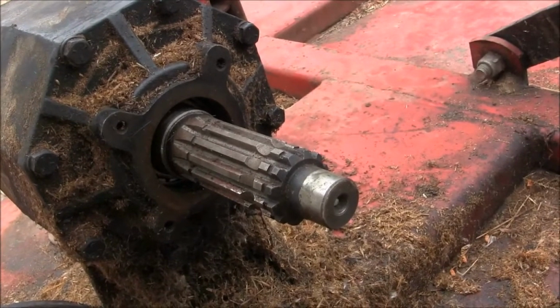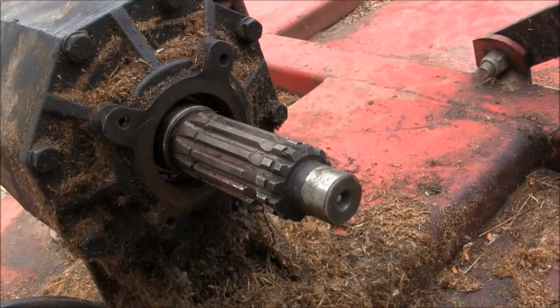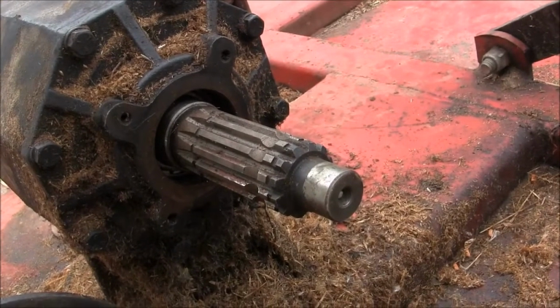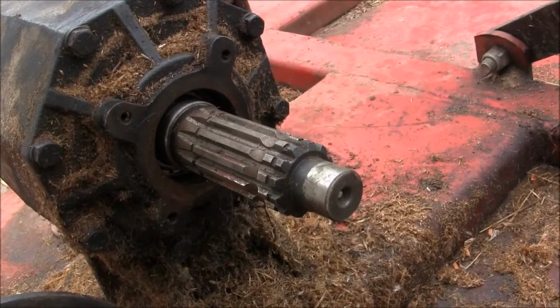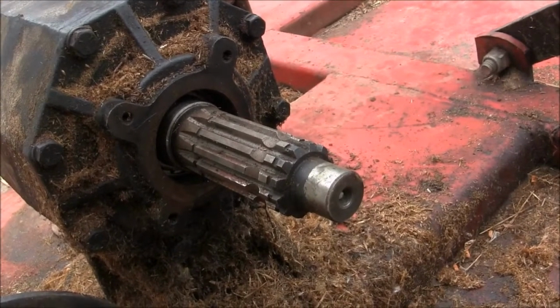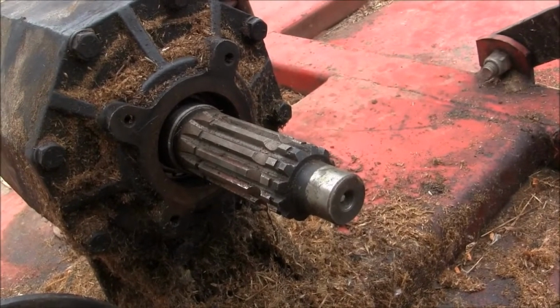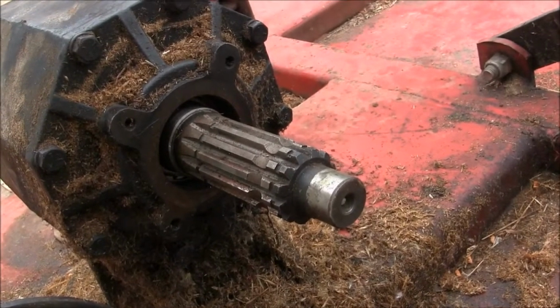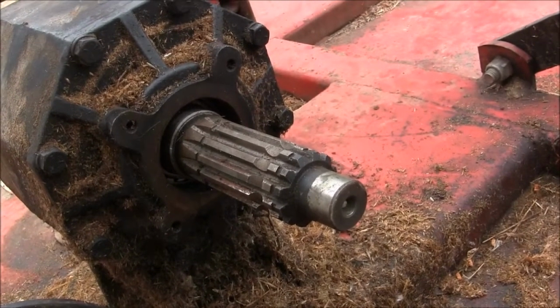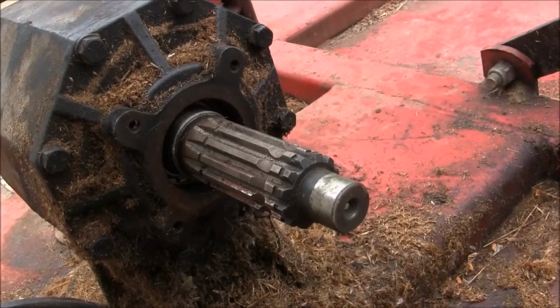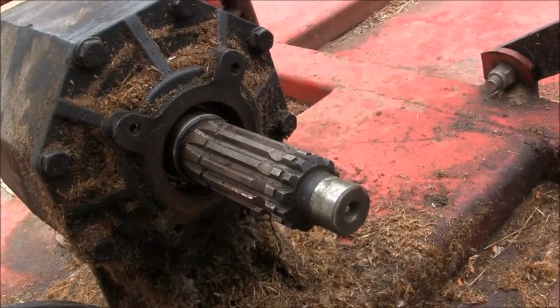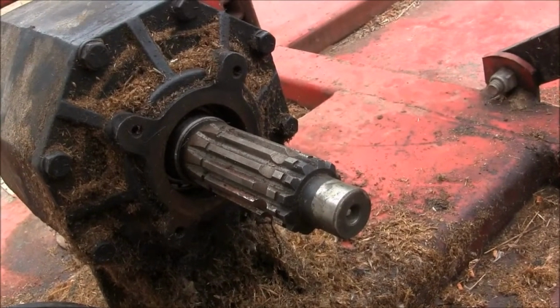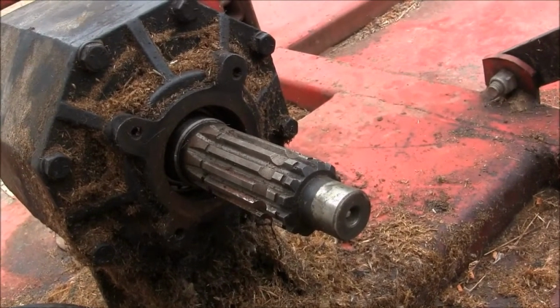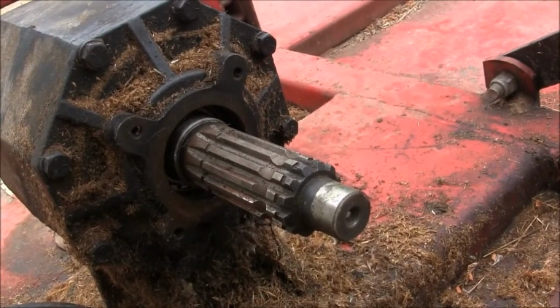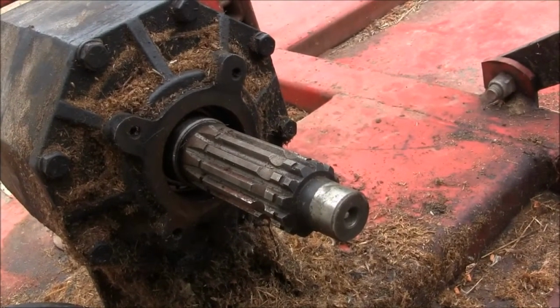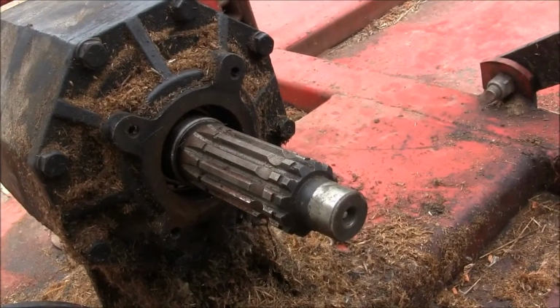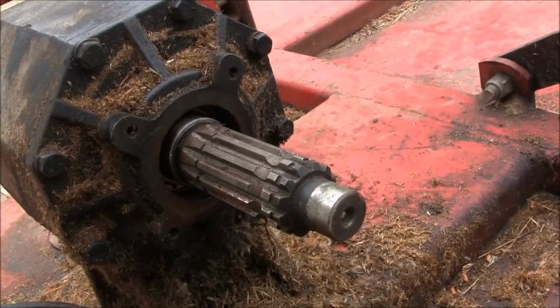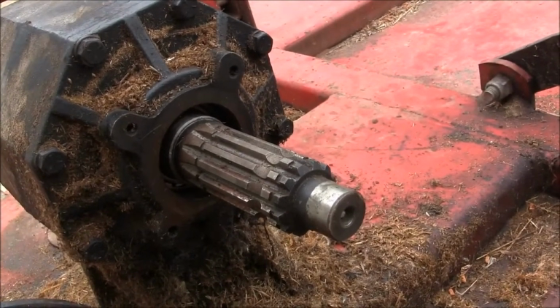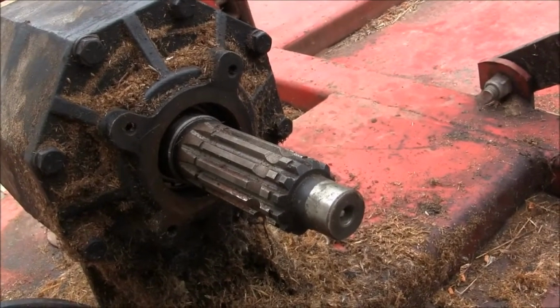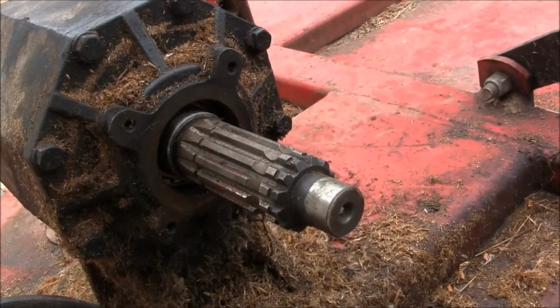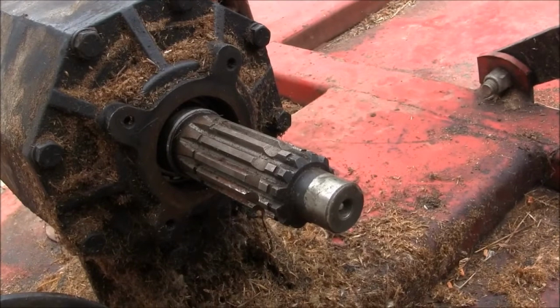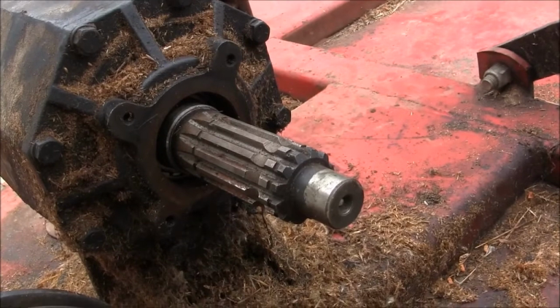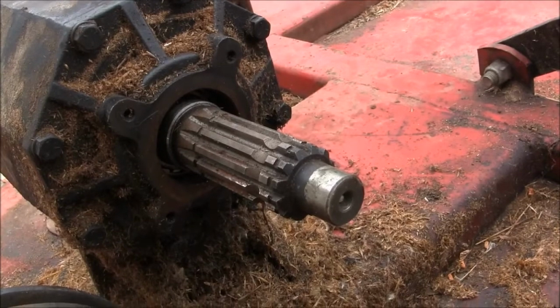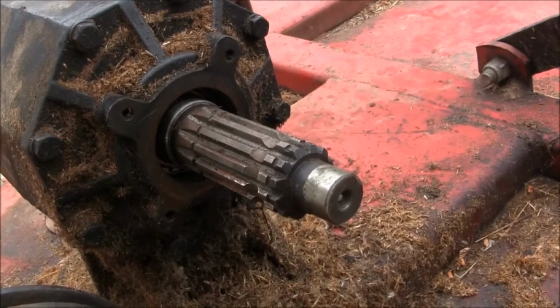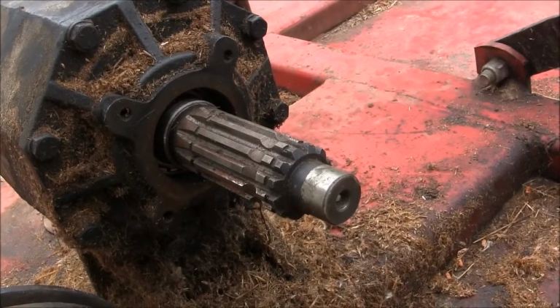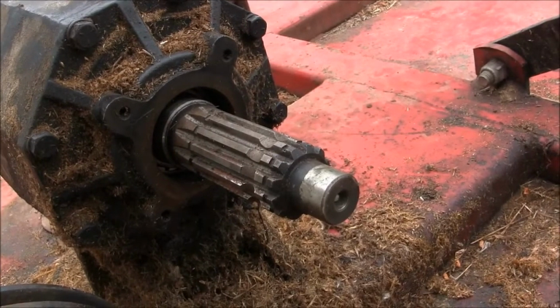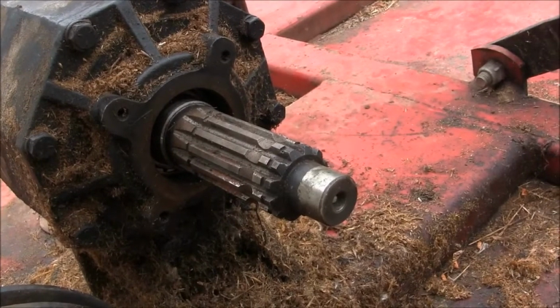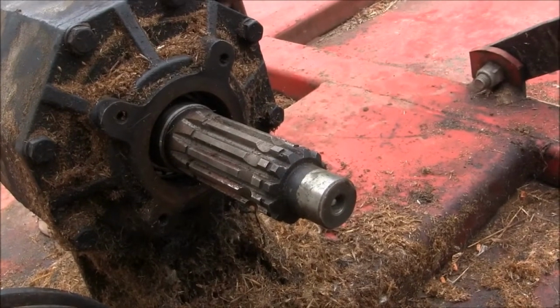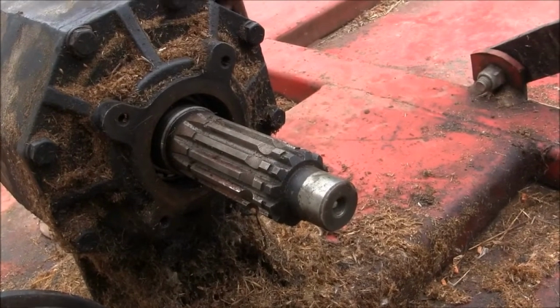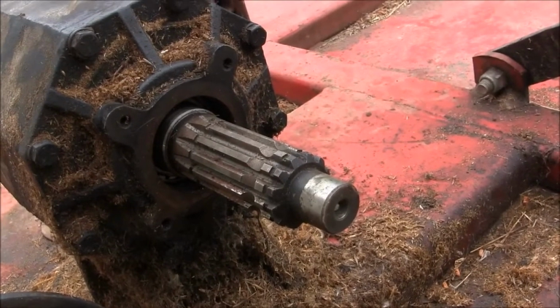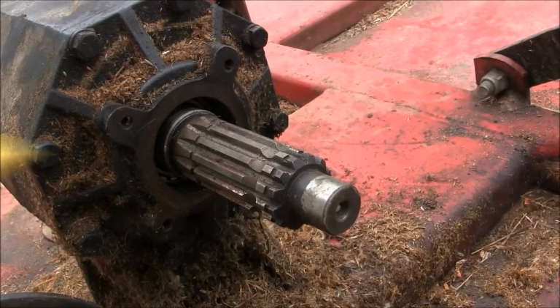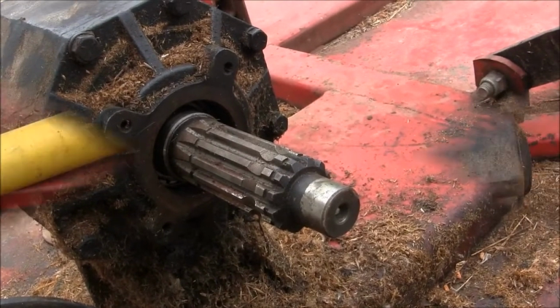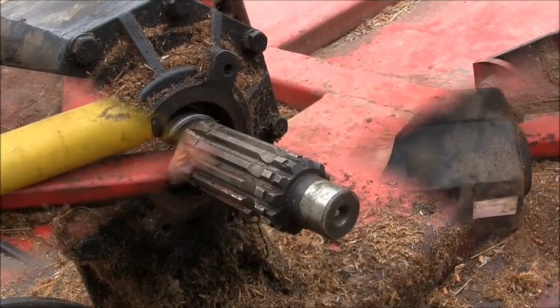I need to get this mower going because it's almost time to start mowing again. I usually do about 40 acres a year with this.